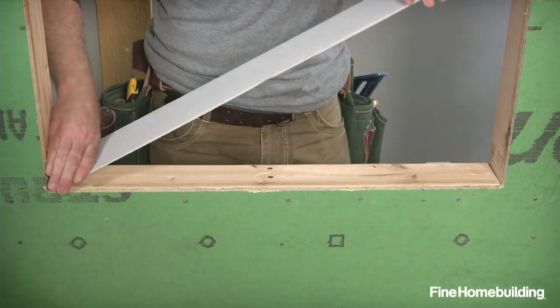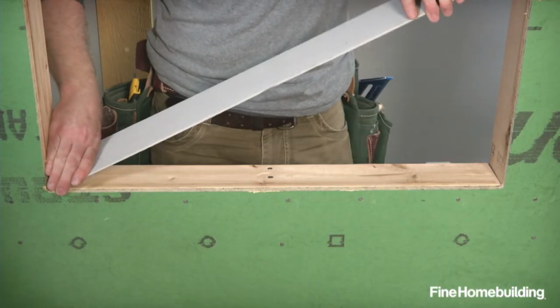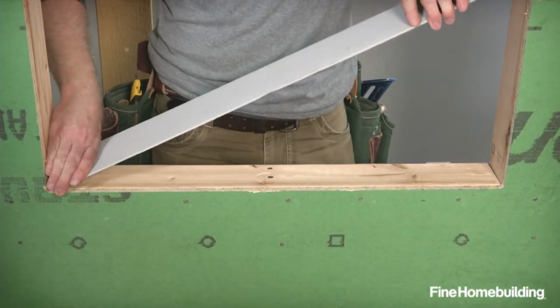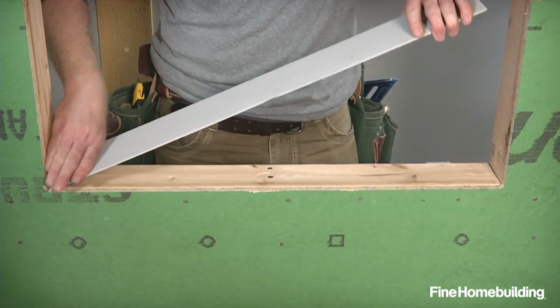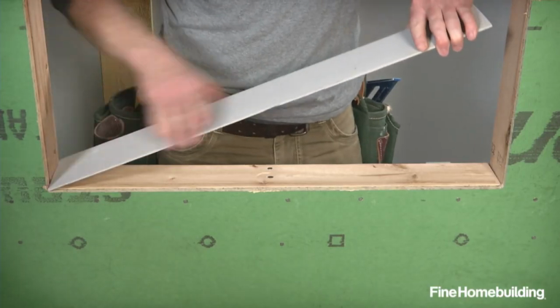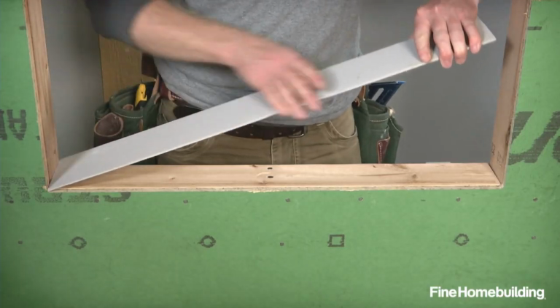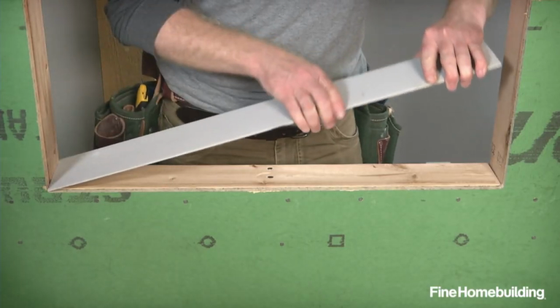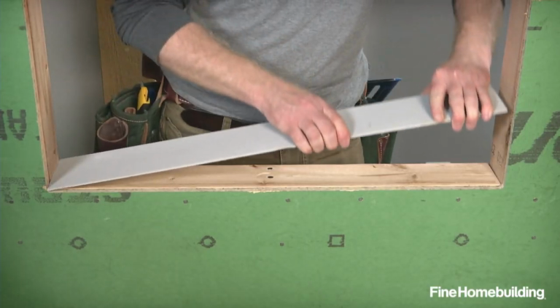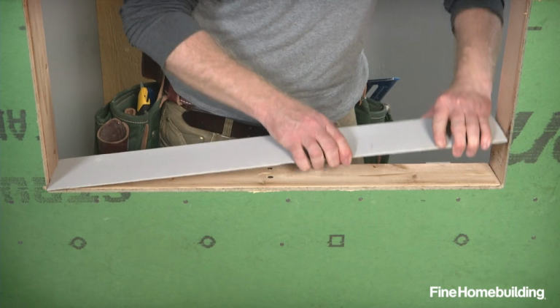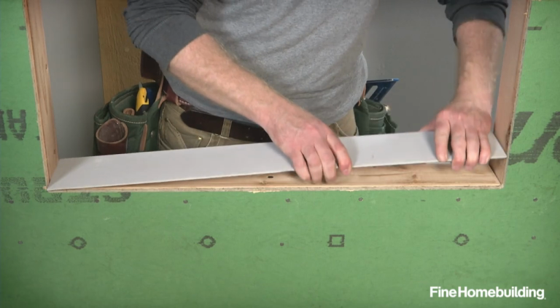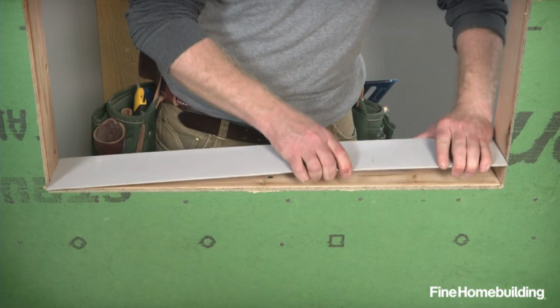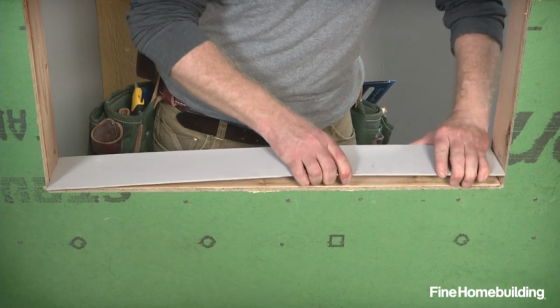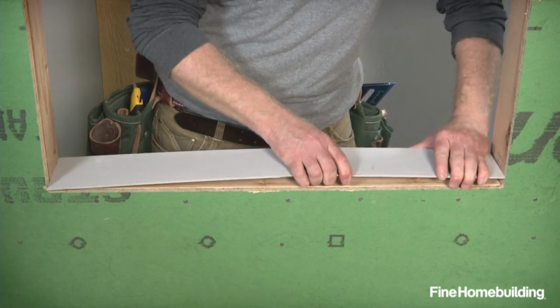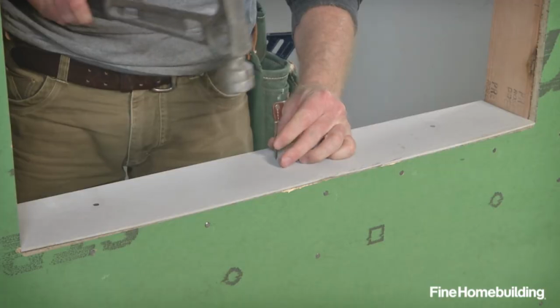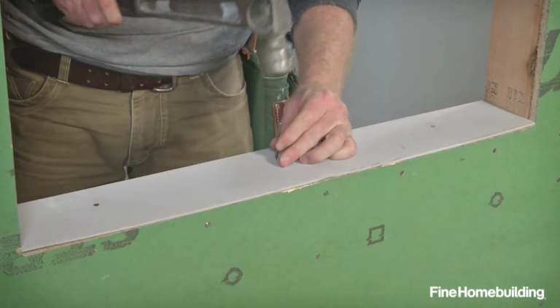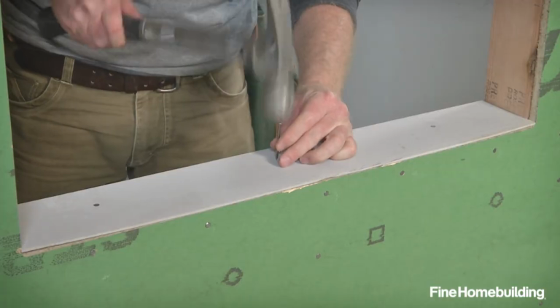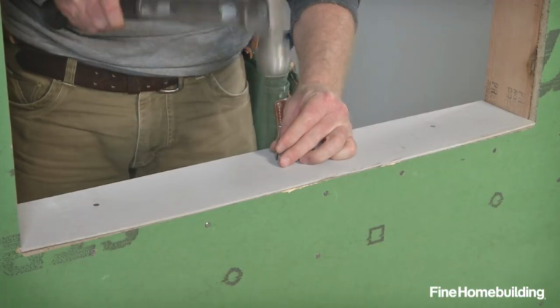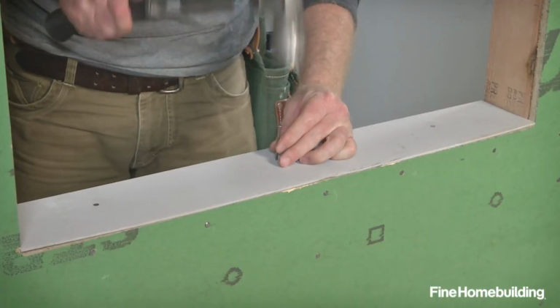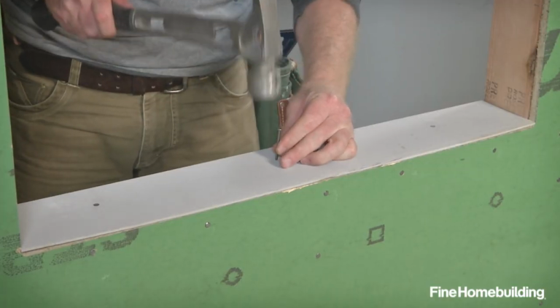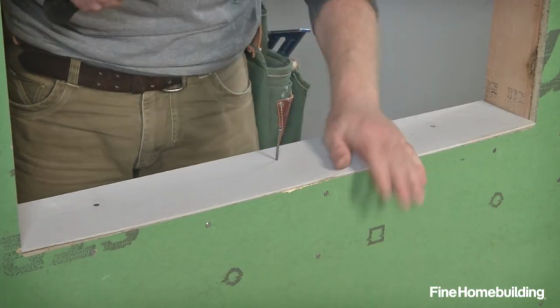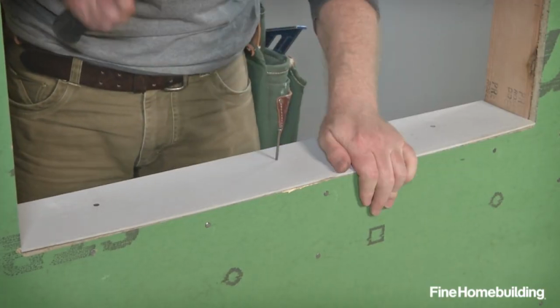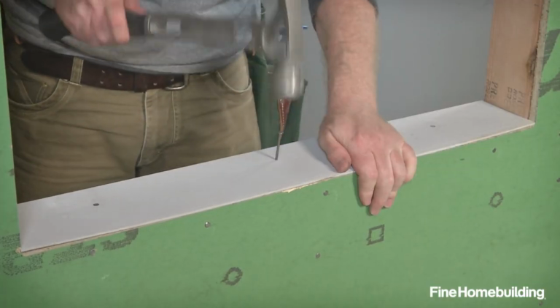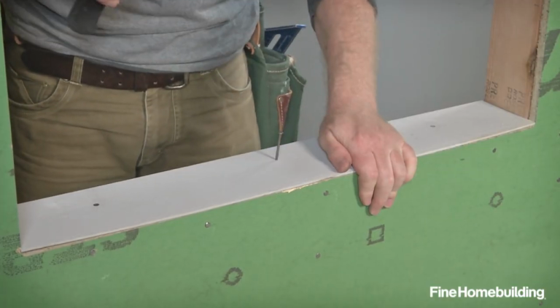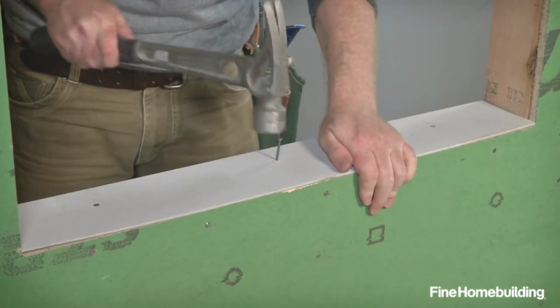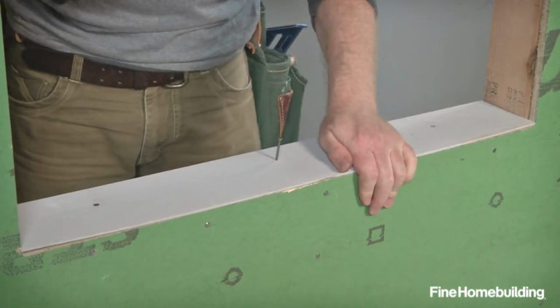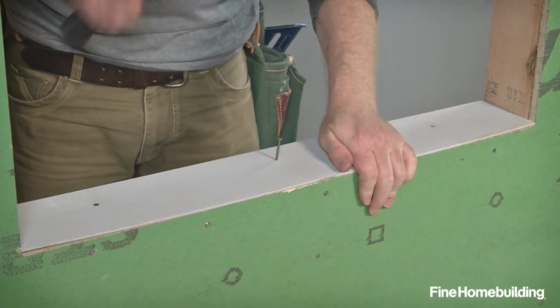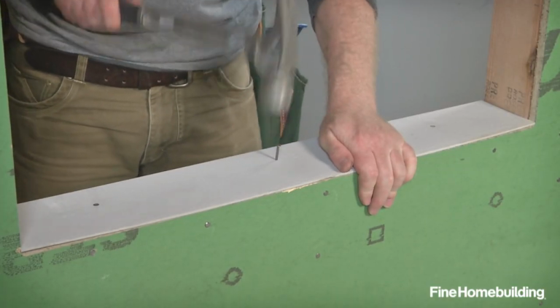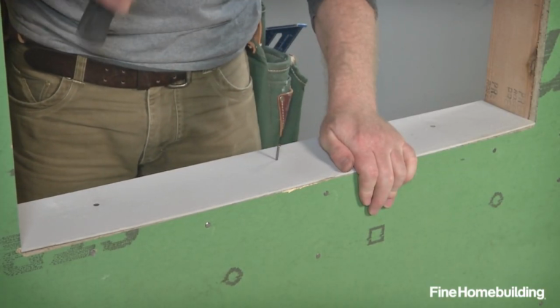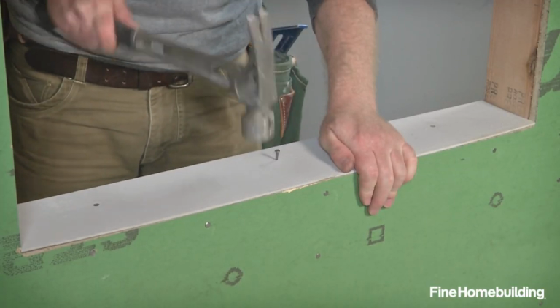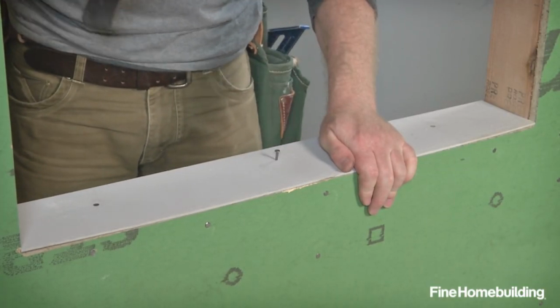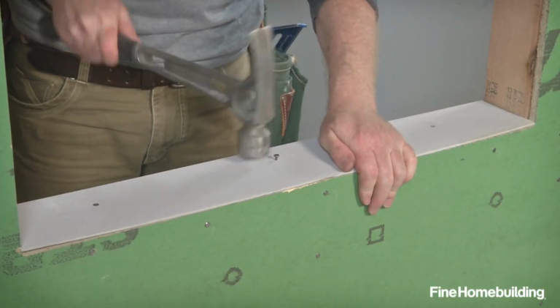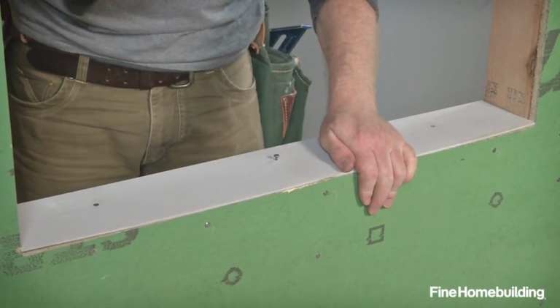Start with the rough sill sloped to the outside. We installed a piece of beveled siding to accomplish this.